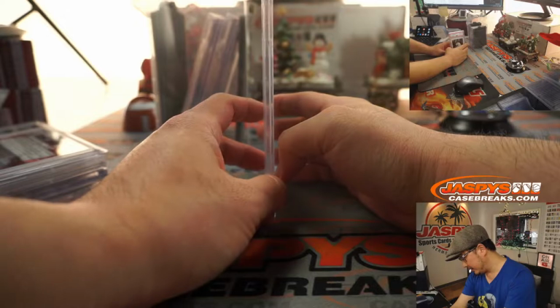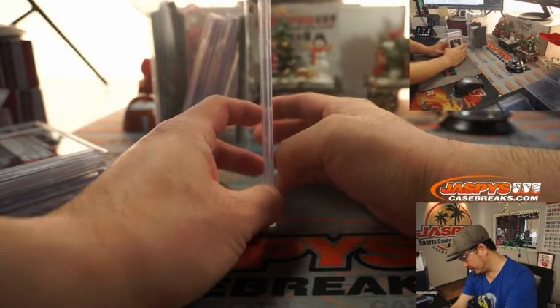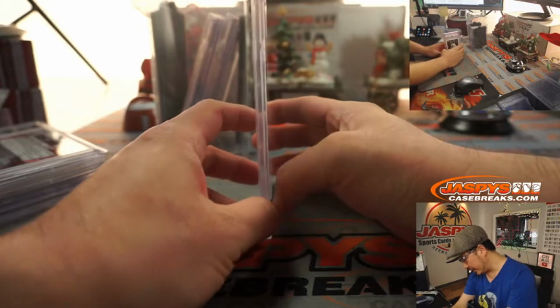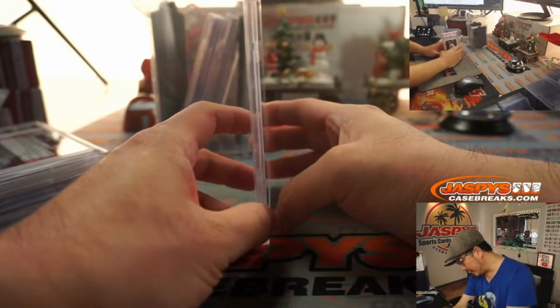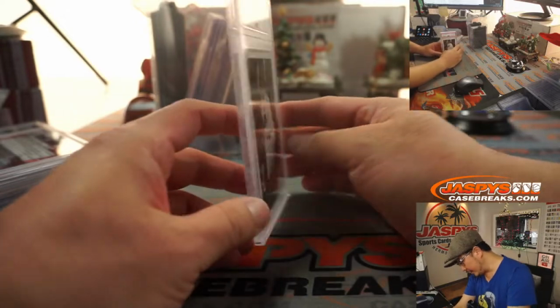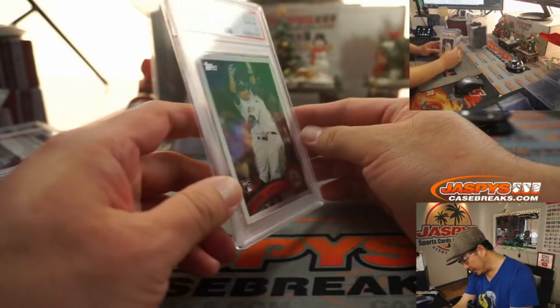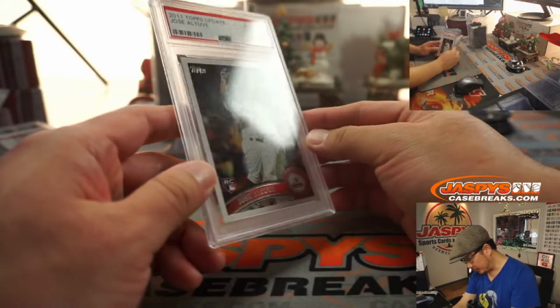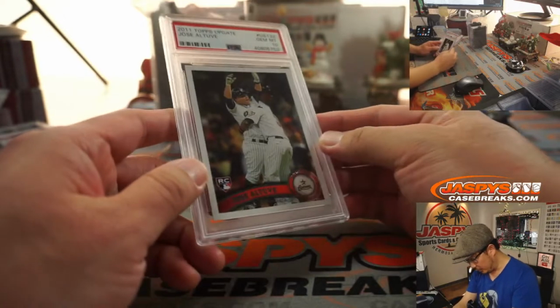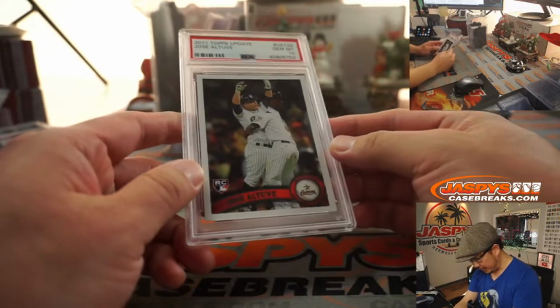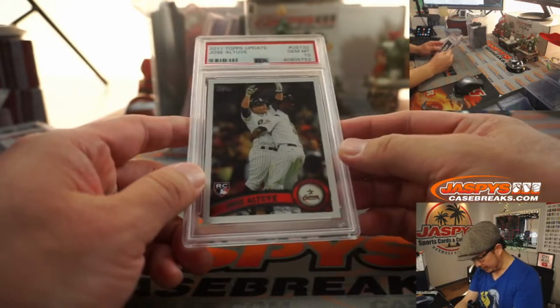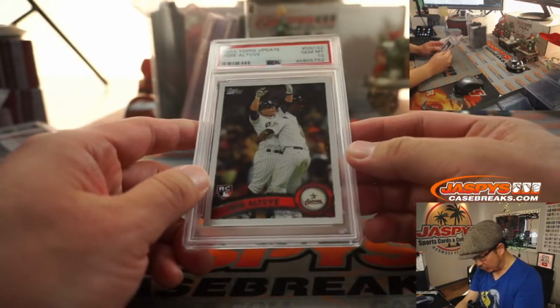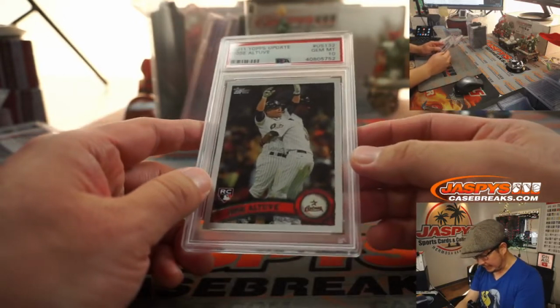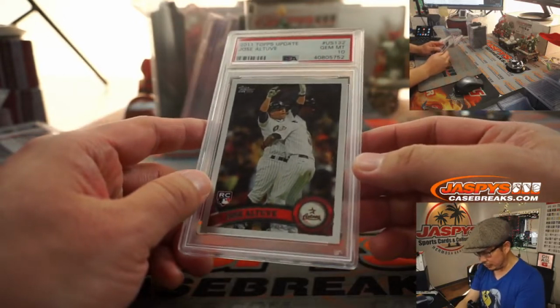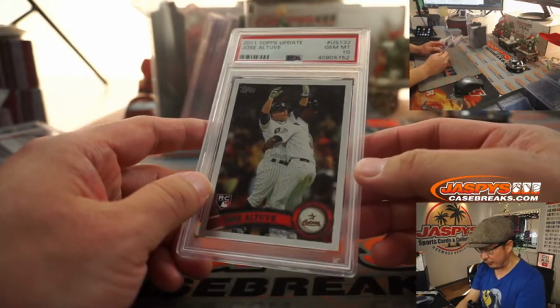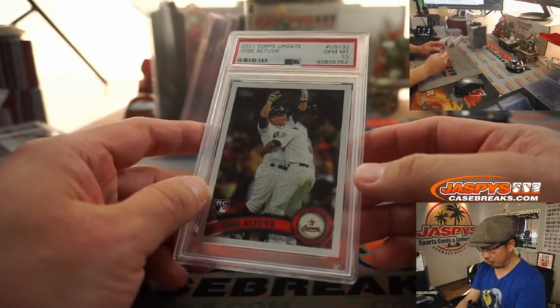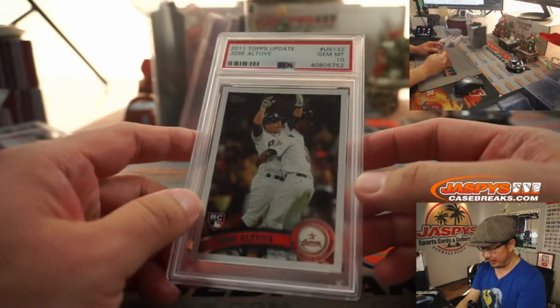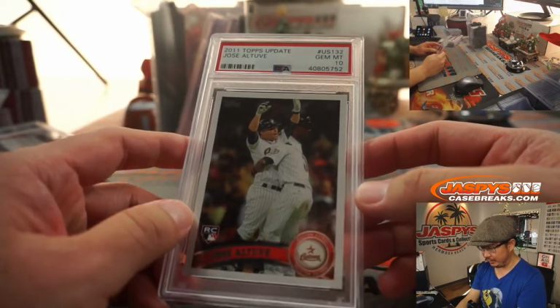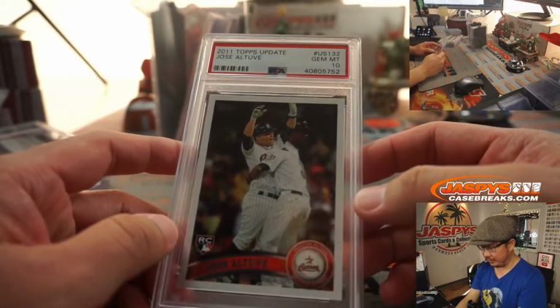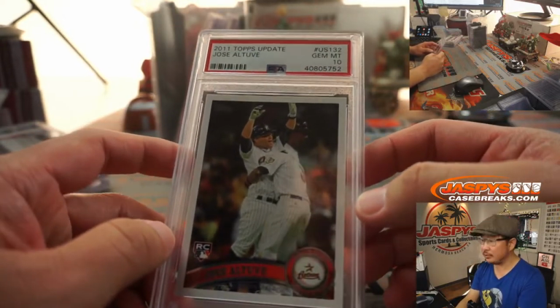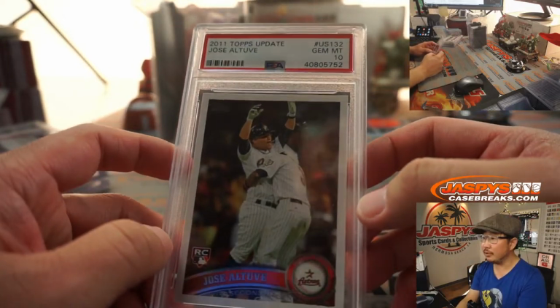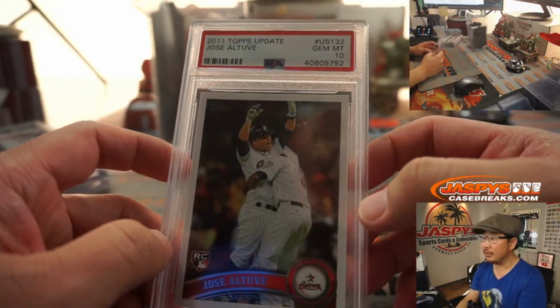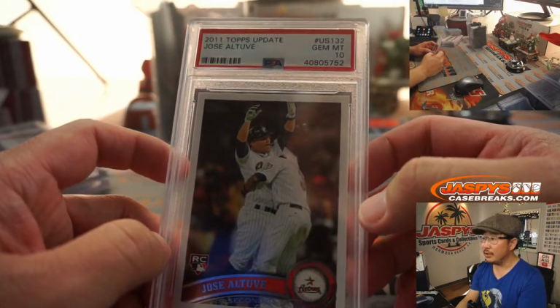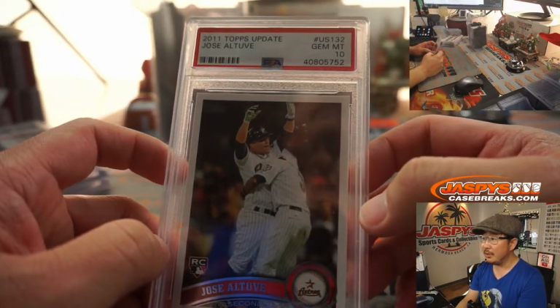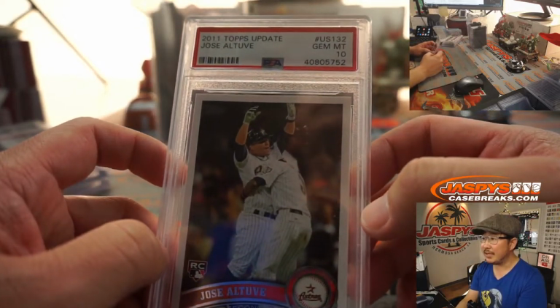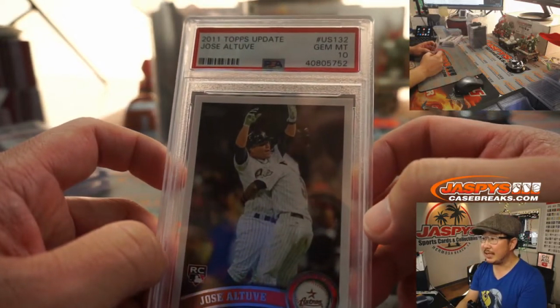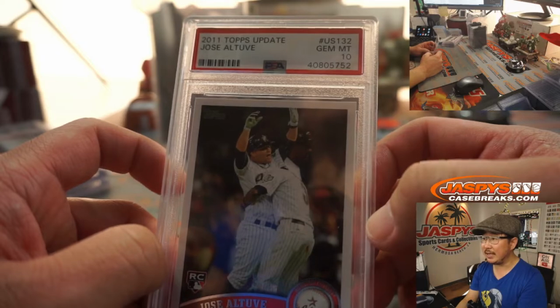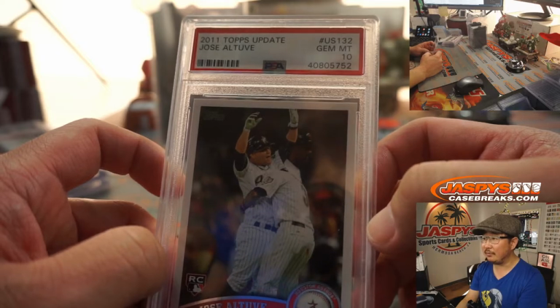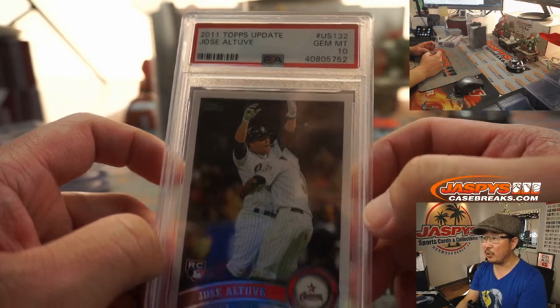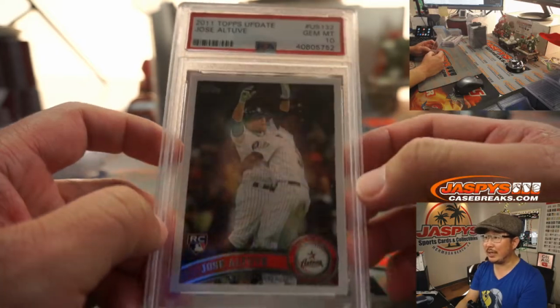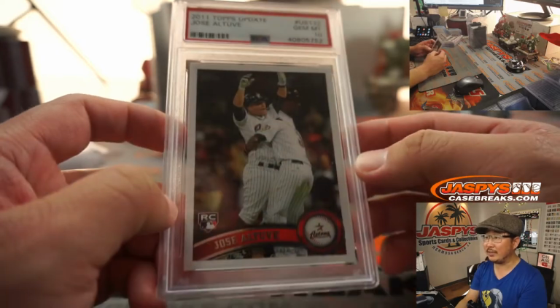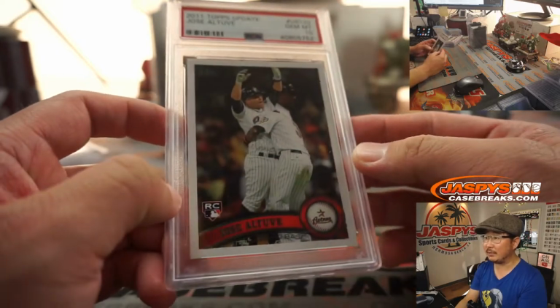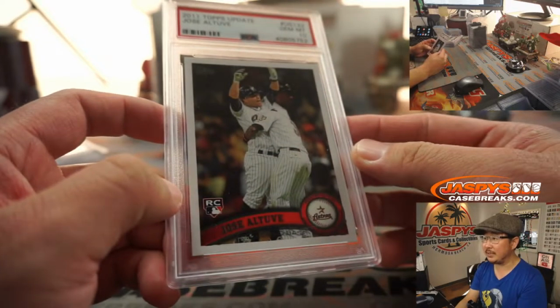We've got another baseball player. It's Jose Altuve rookie — also a PSA 10 from 2011 Topps Update.